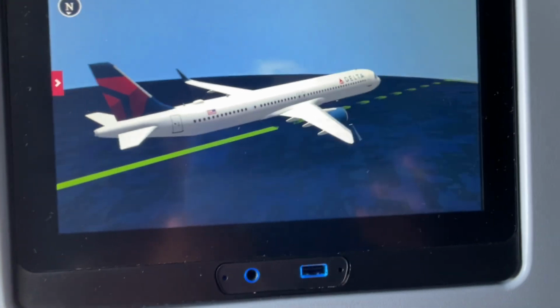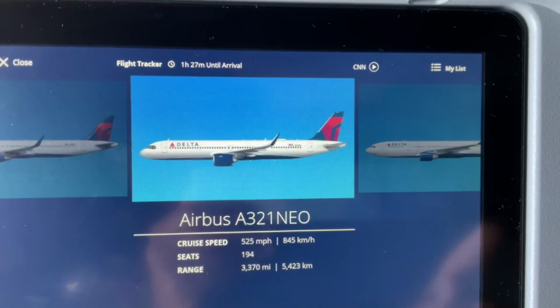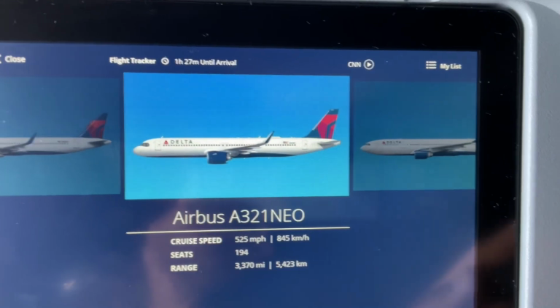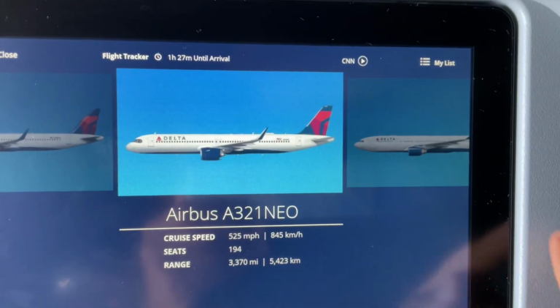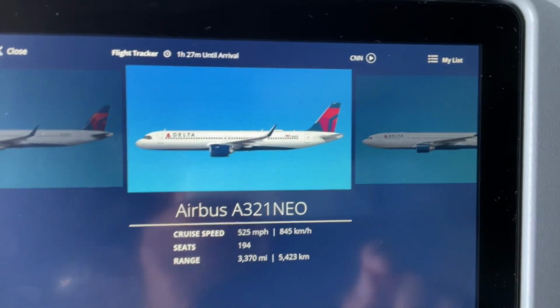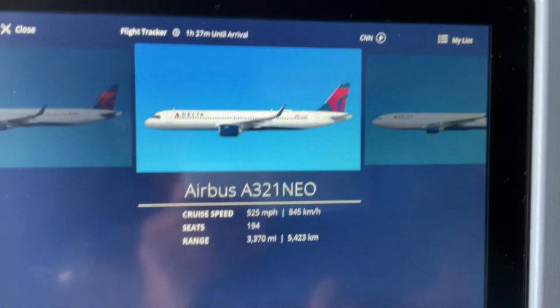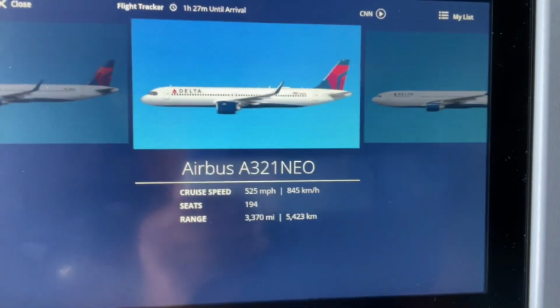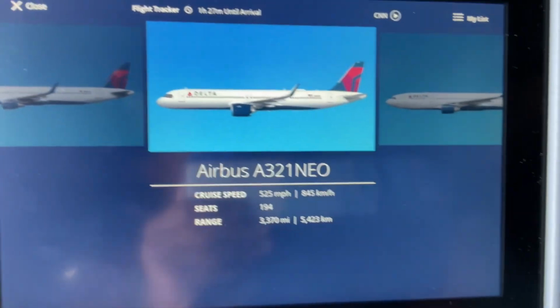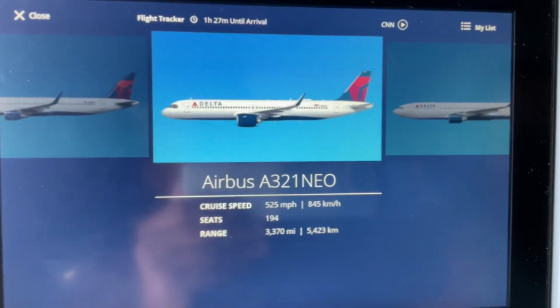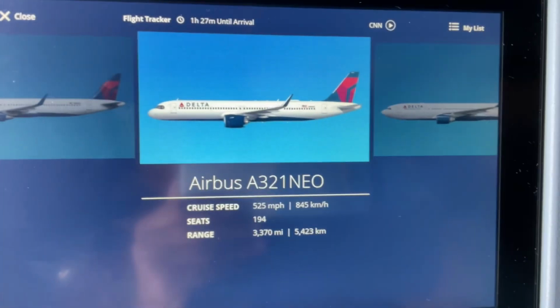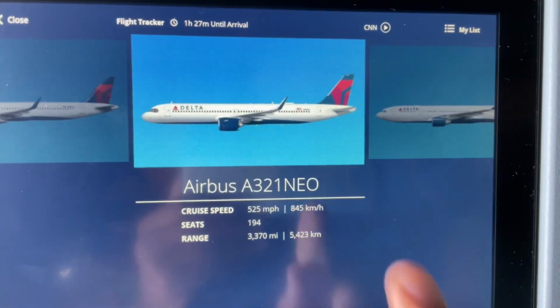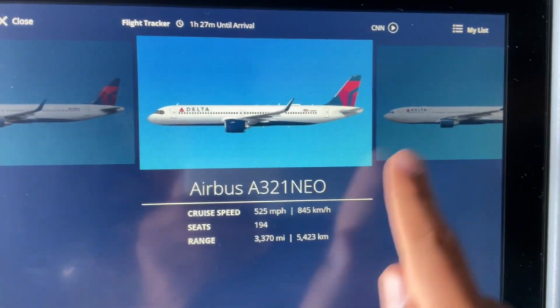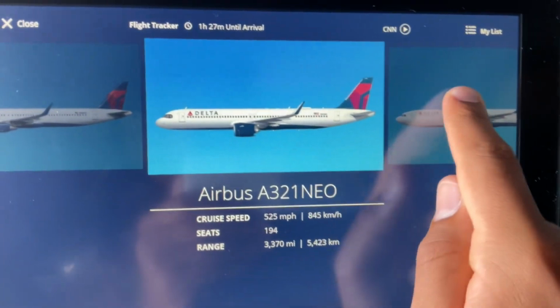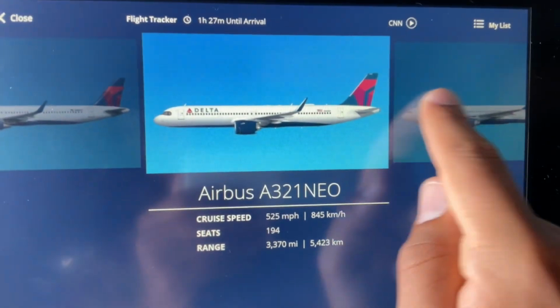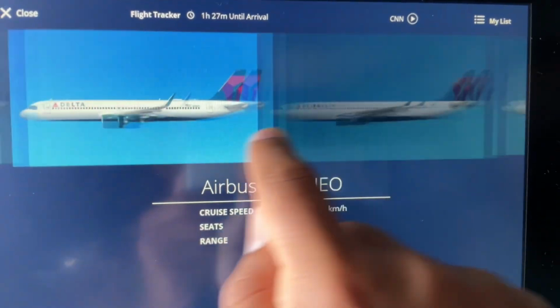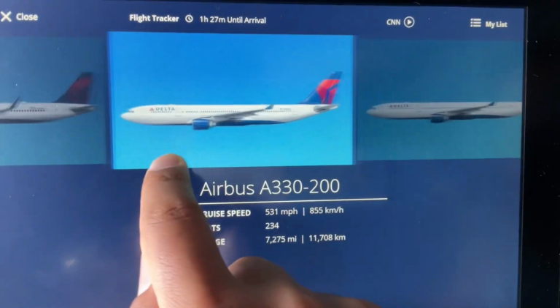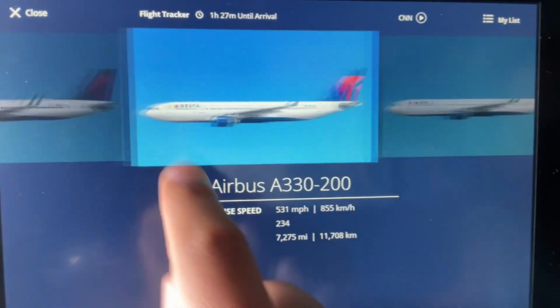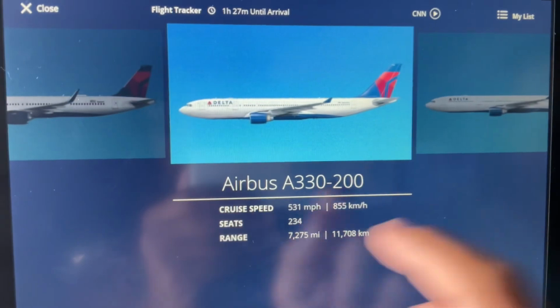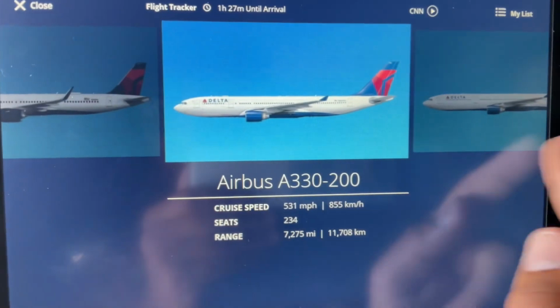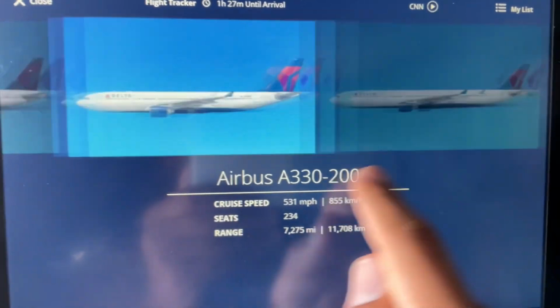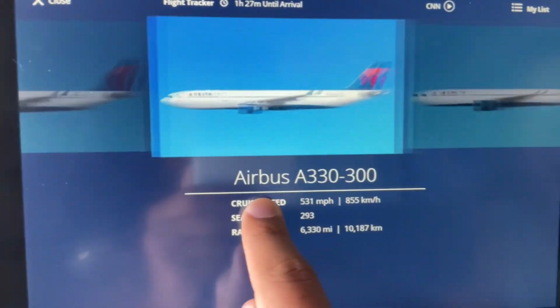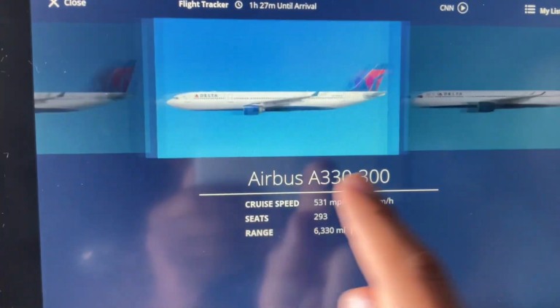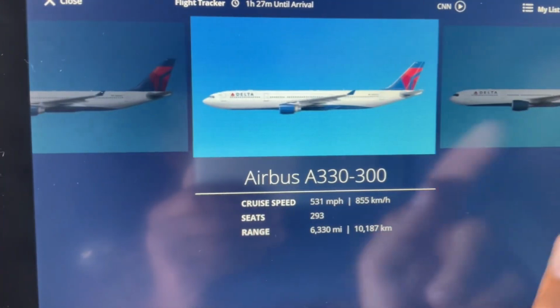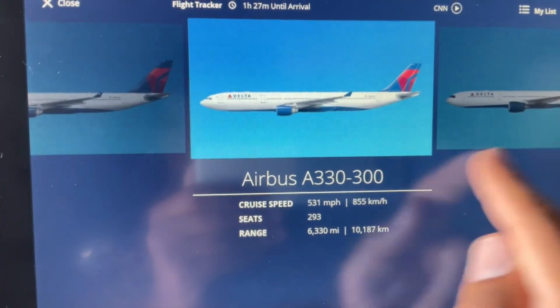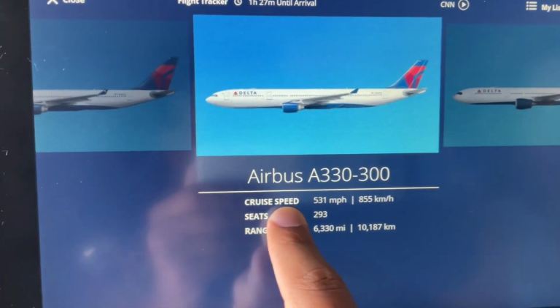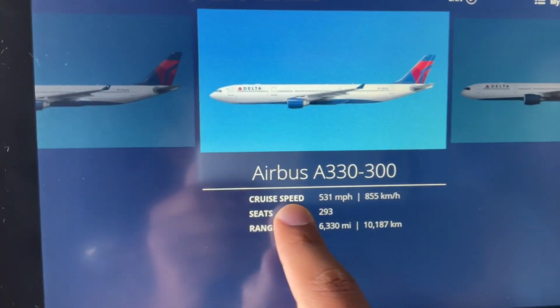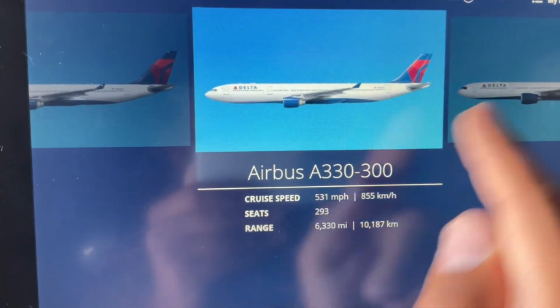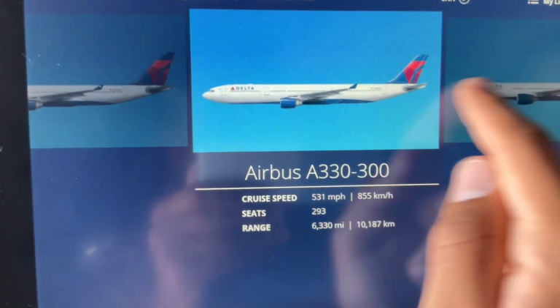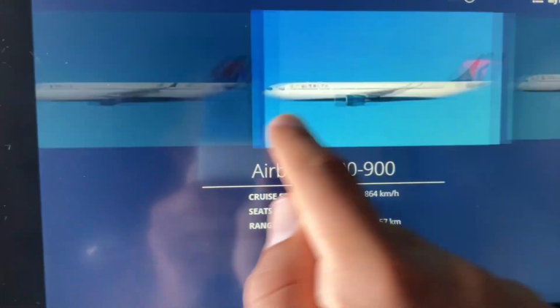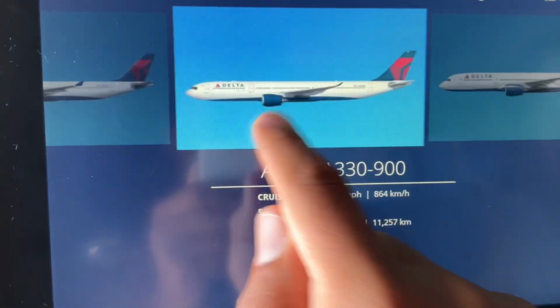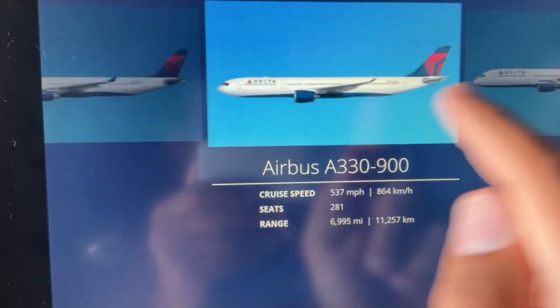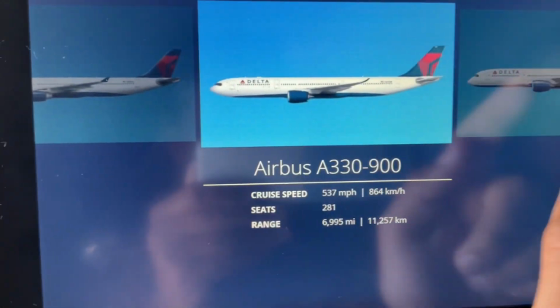I loved the amount of information Delta gave about the A321neo we were flying on today to Honolulu, as well as its entire fleet.